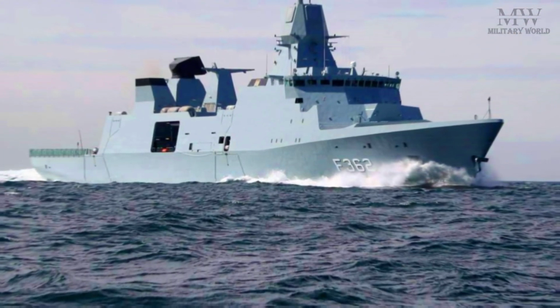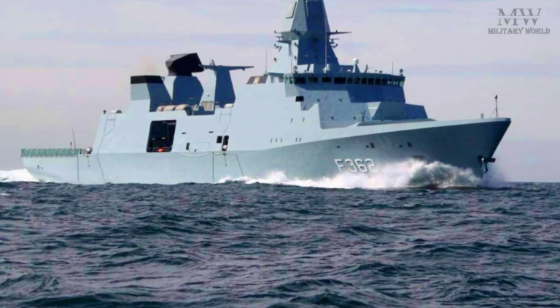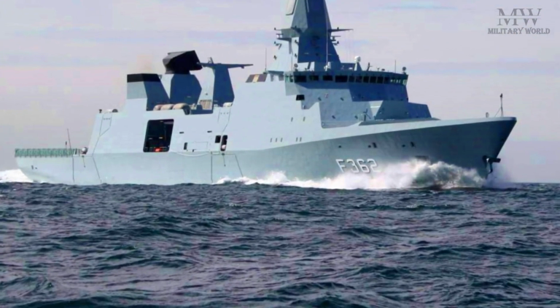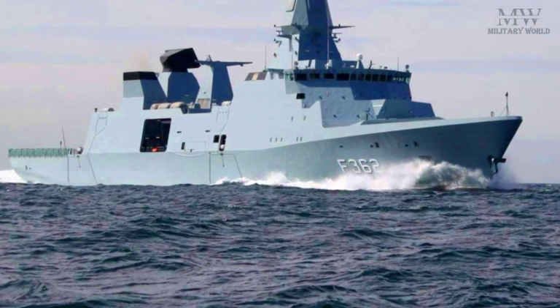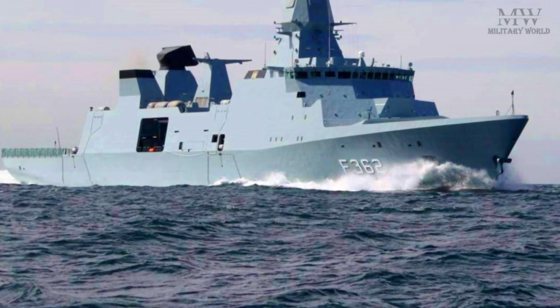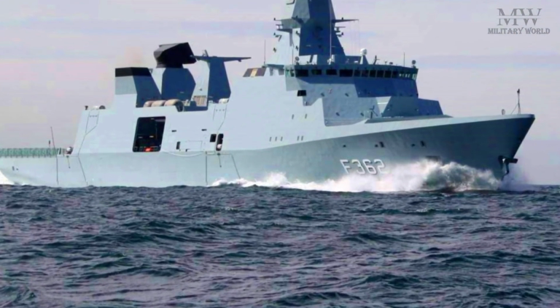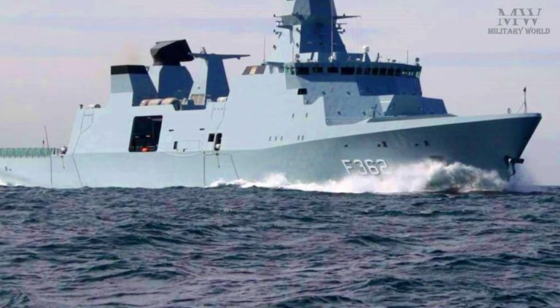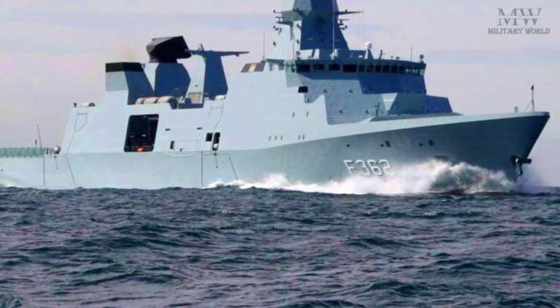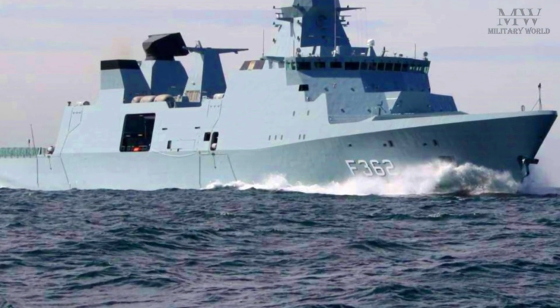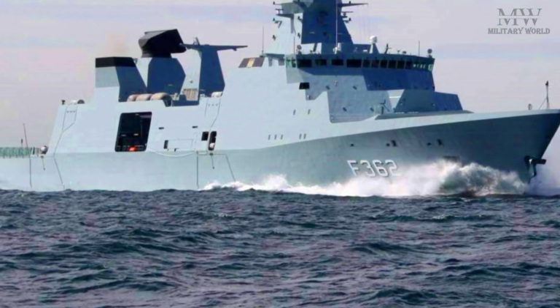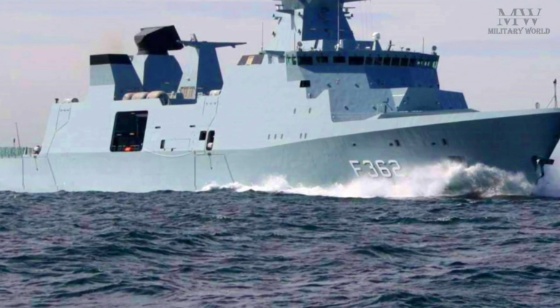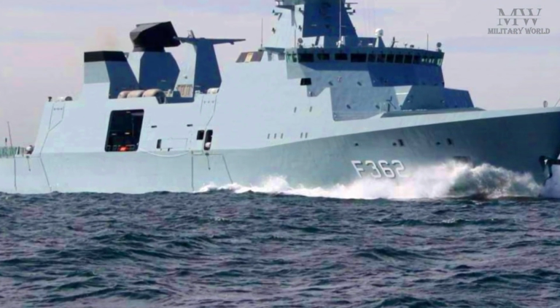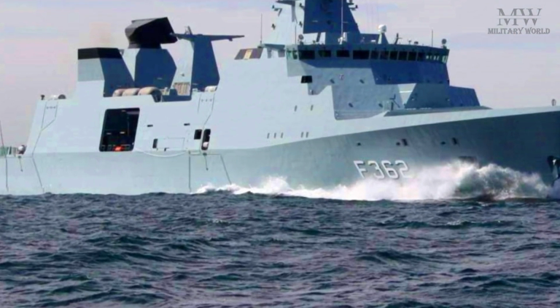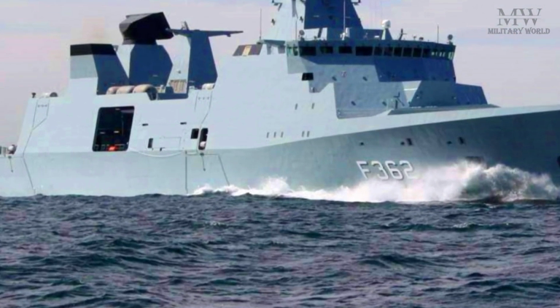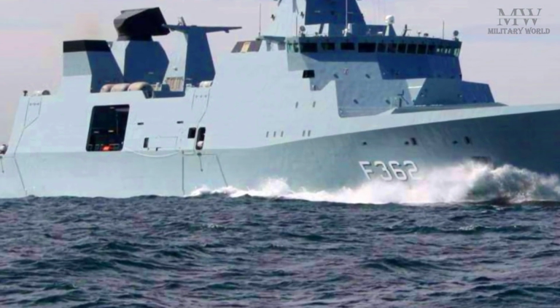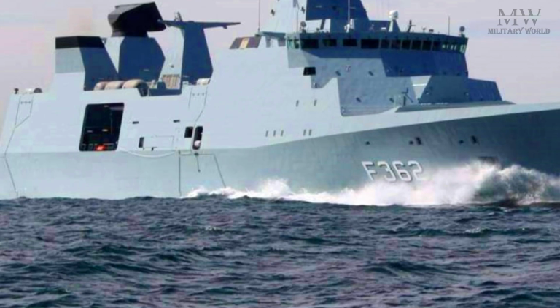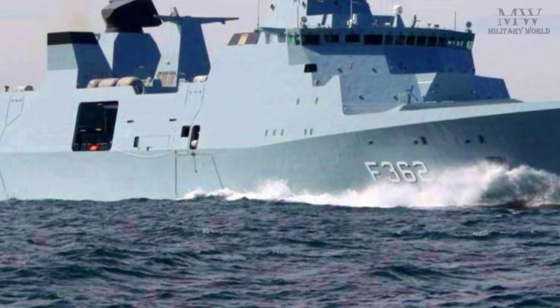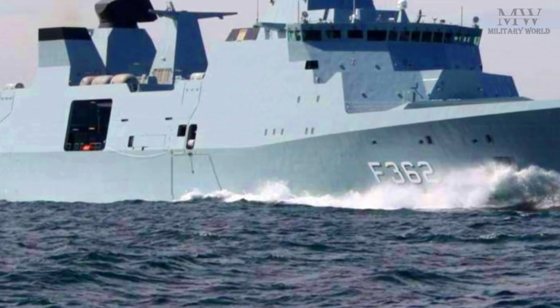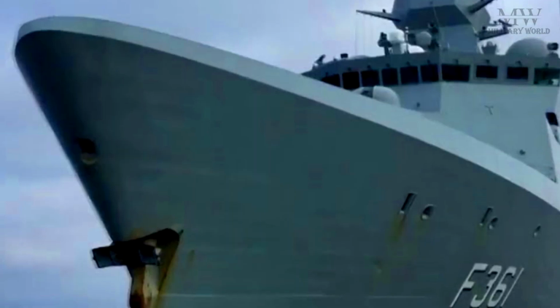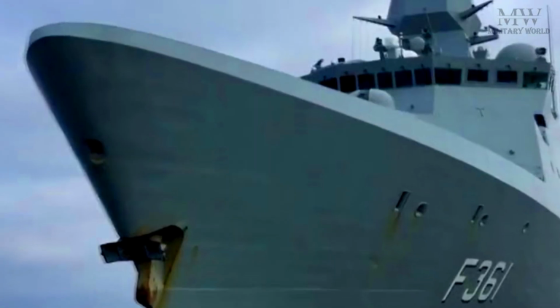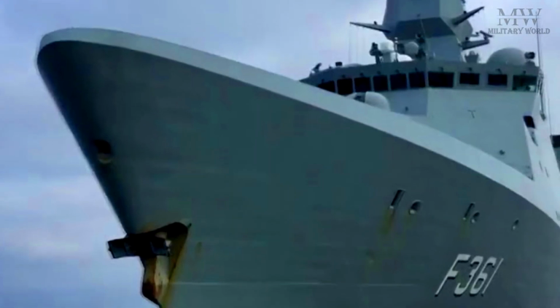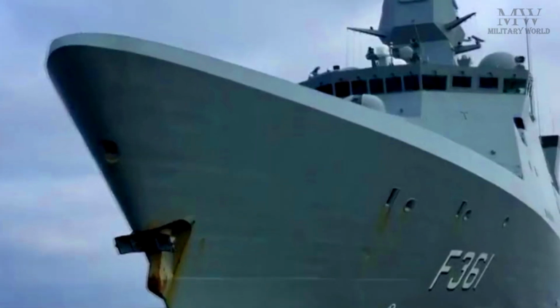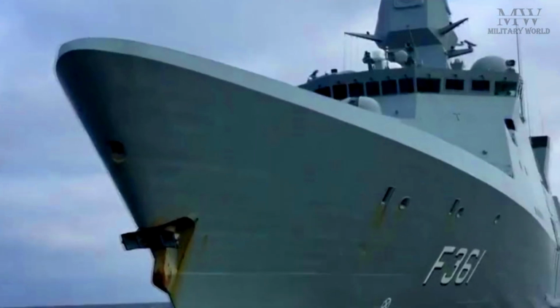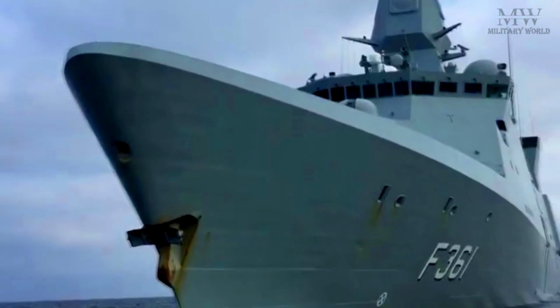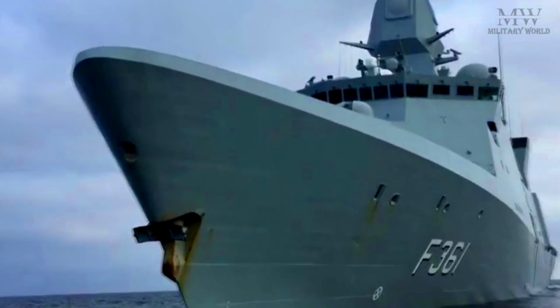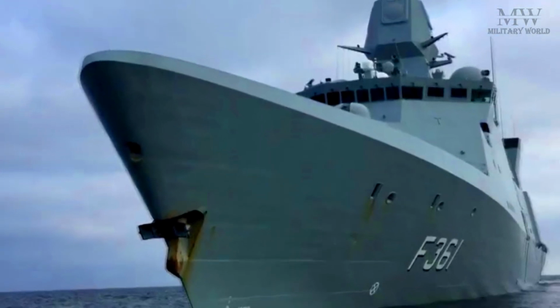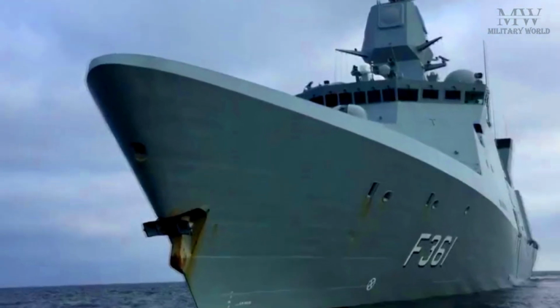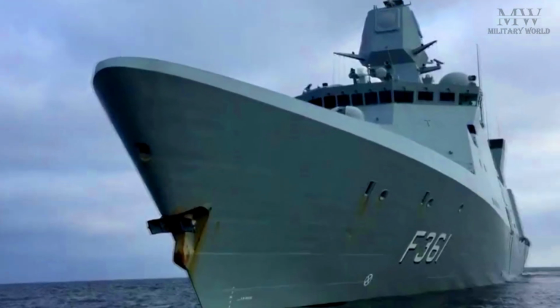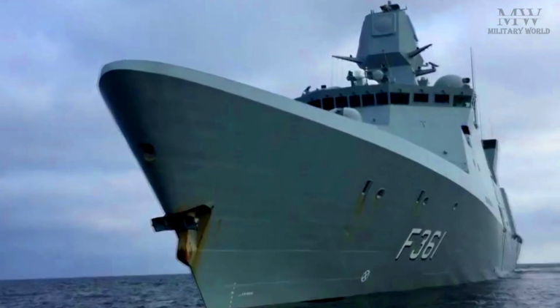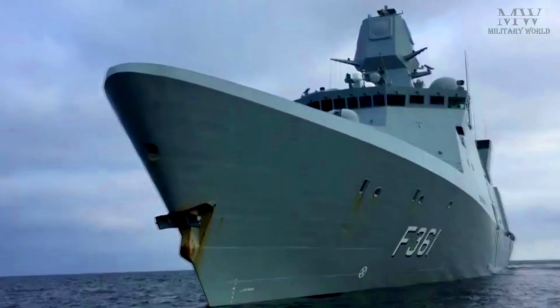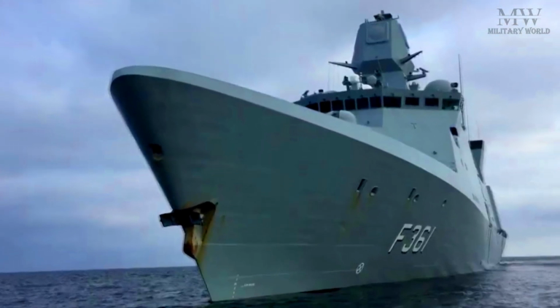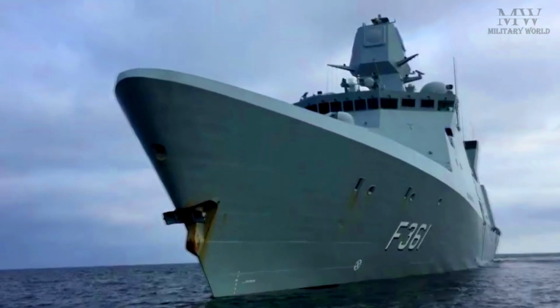These frigates are designed for a variety of roles, including anti-submarine warfare, anti-air warfare, and anti-surface warfare.